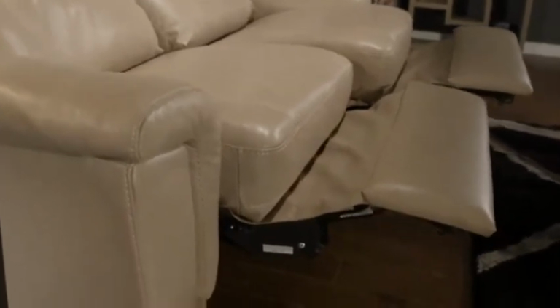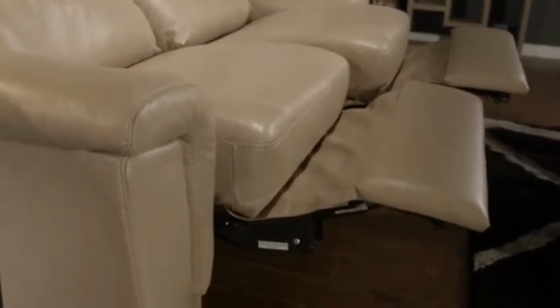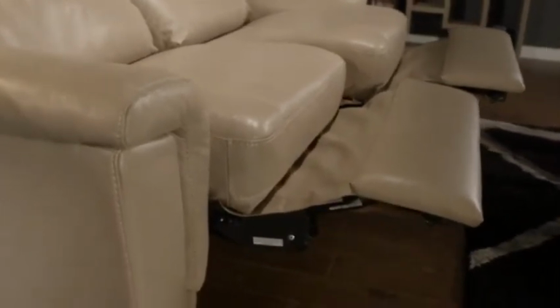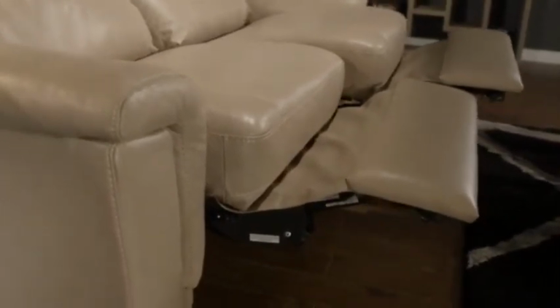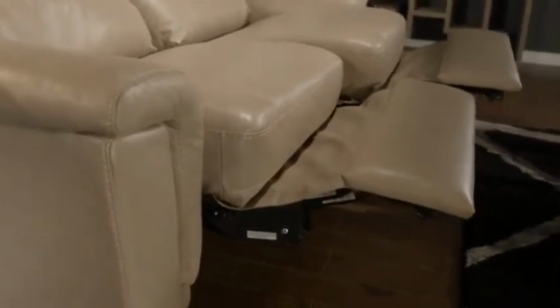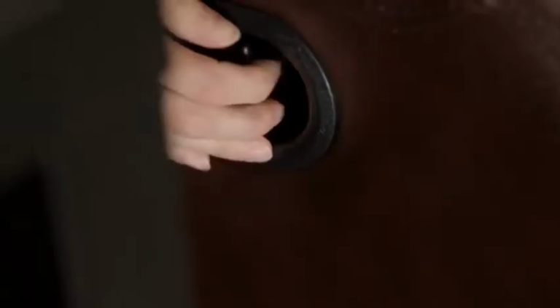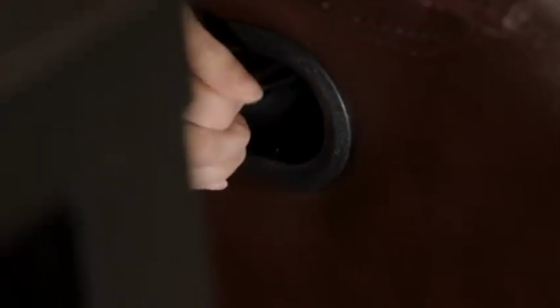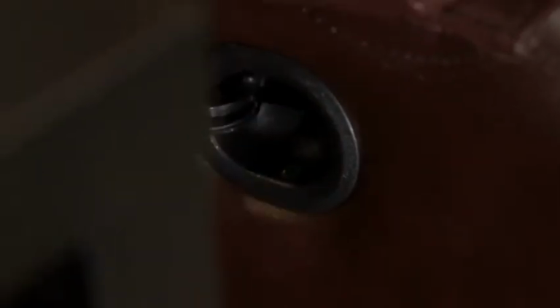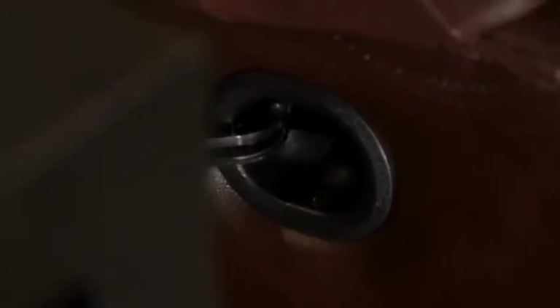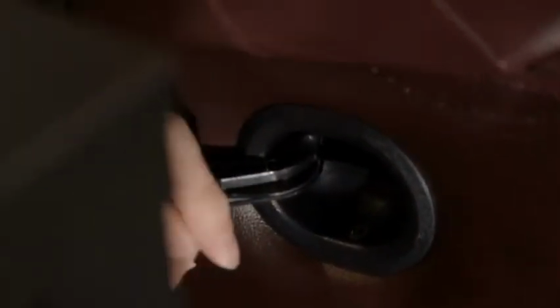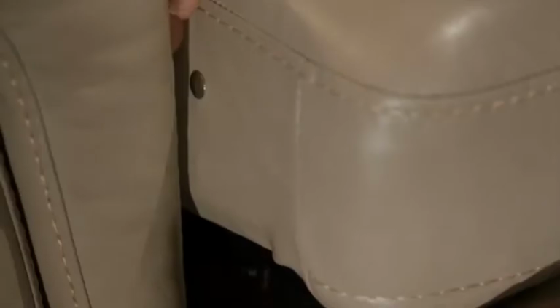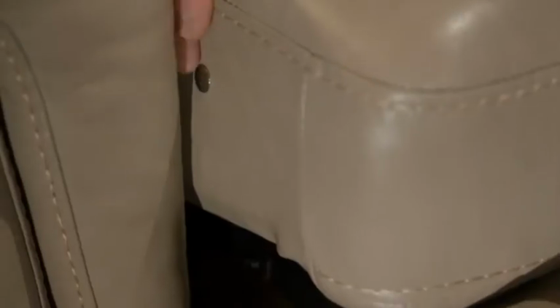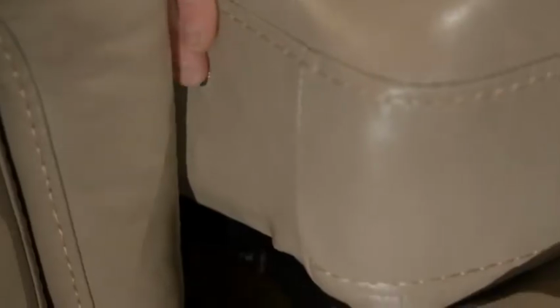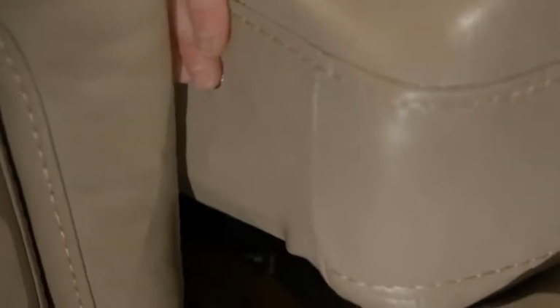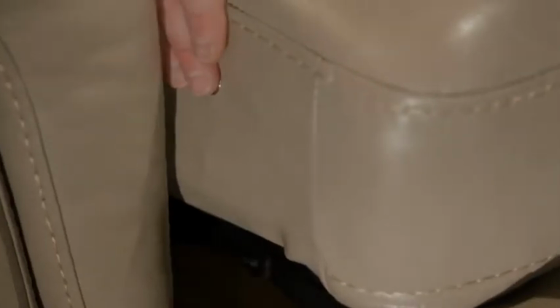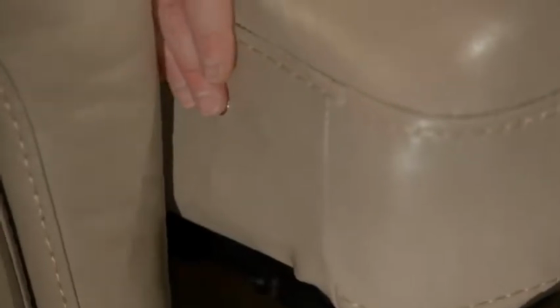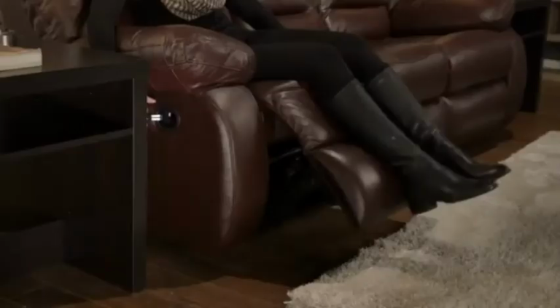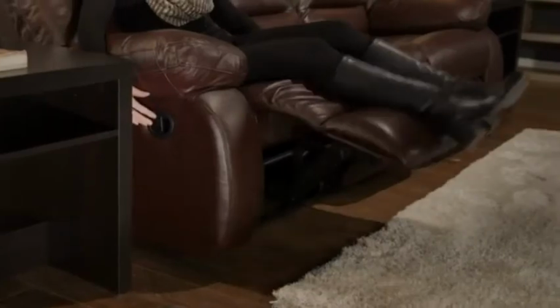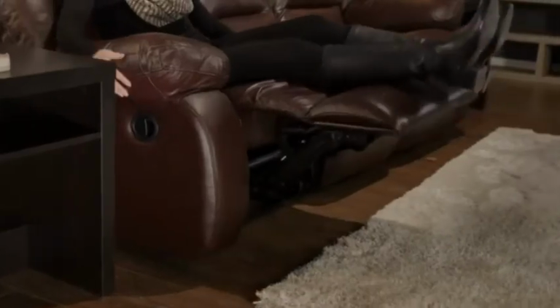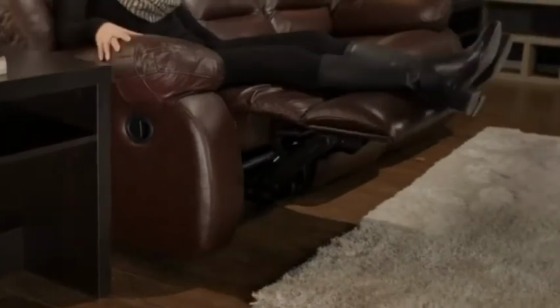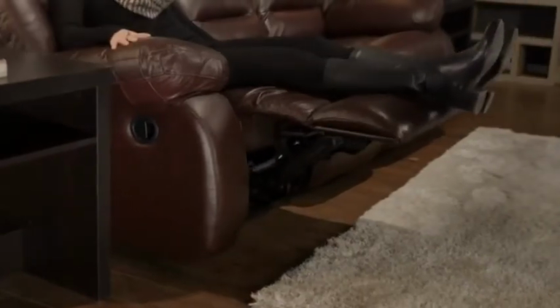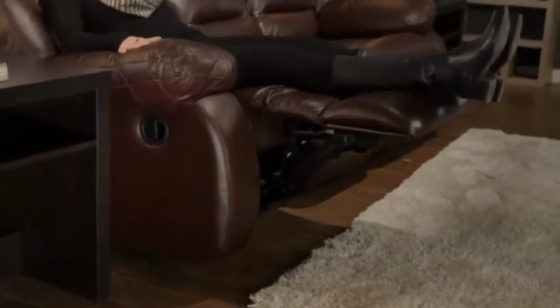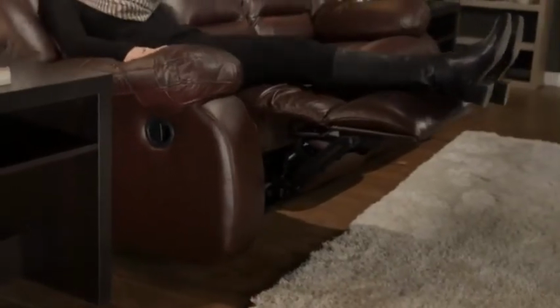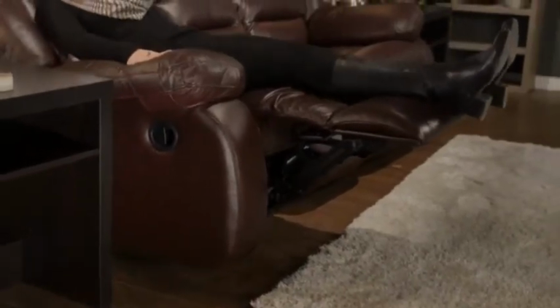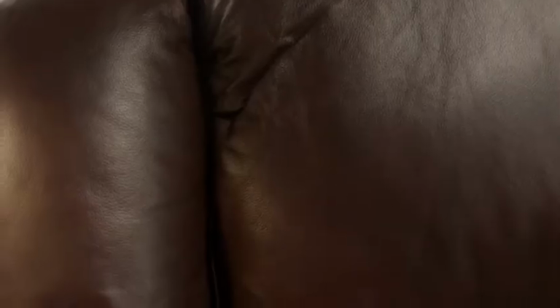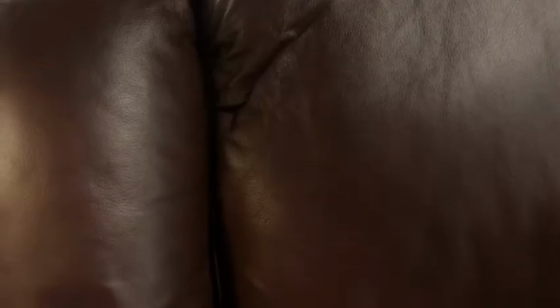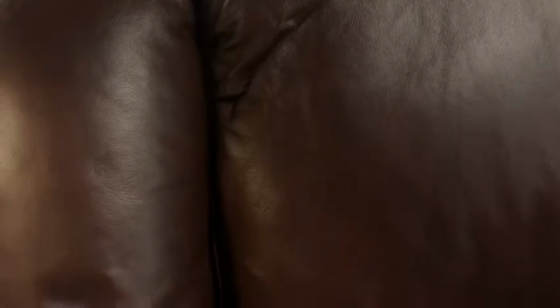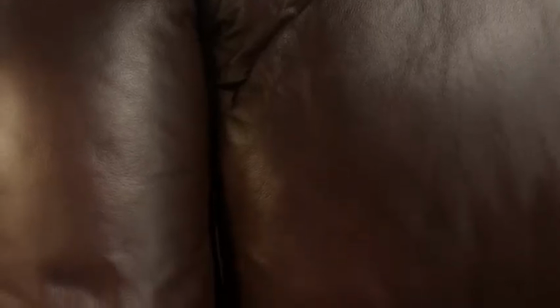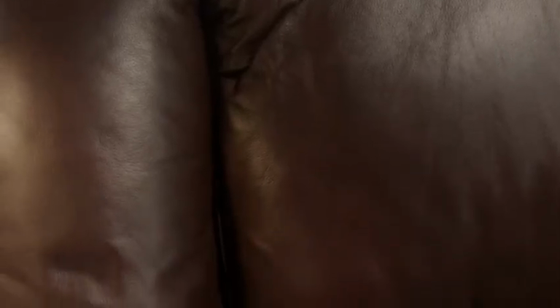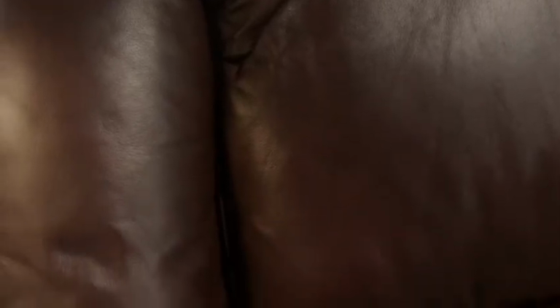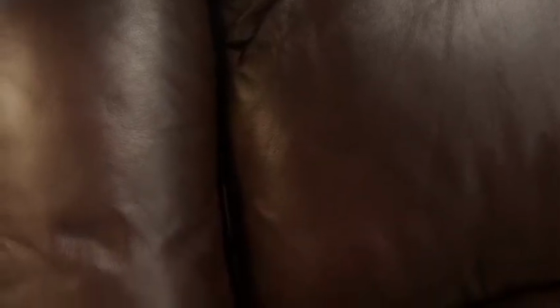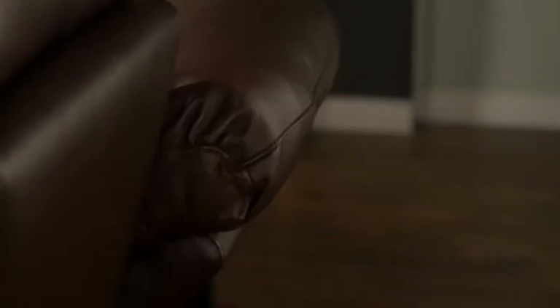There are two choices when it comes to motion furniture: manual or power reclining. Manual recliners are easy to use and can be placed and operated anywhere in your room.